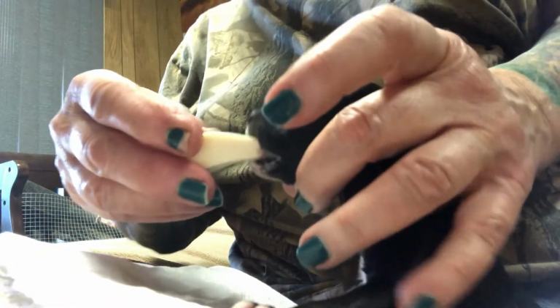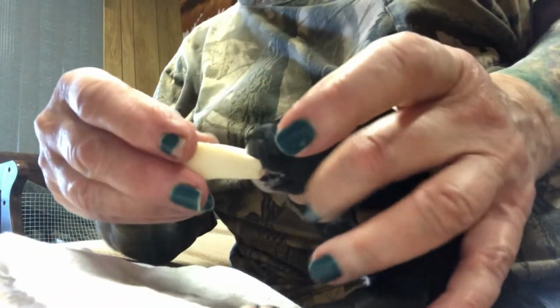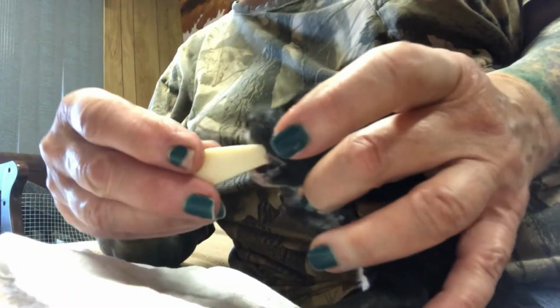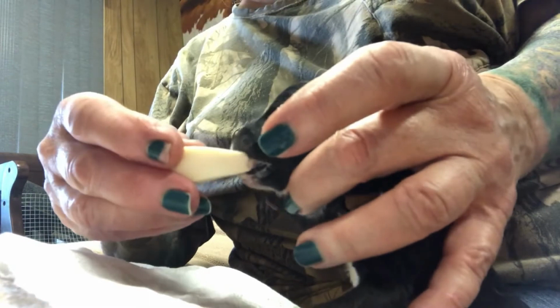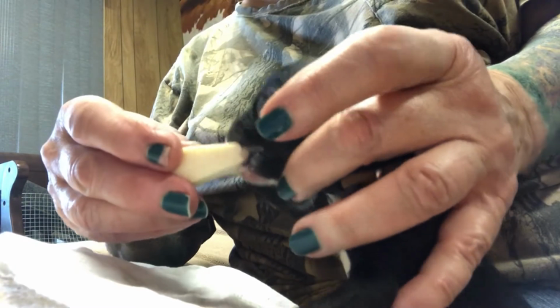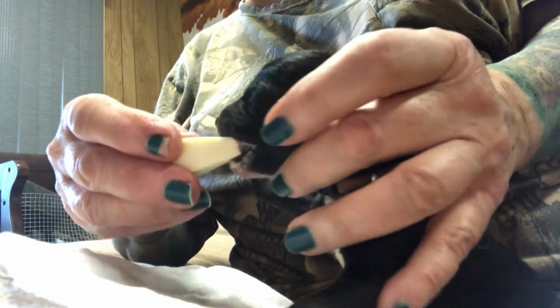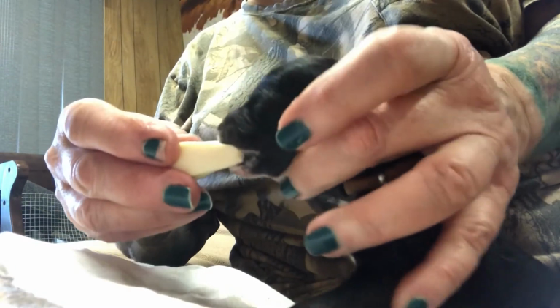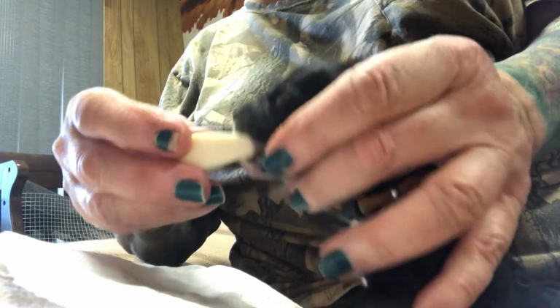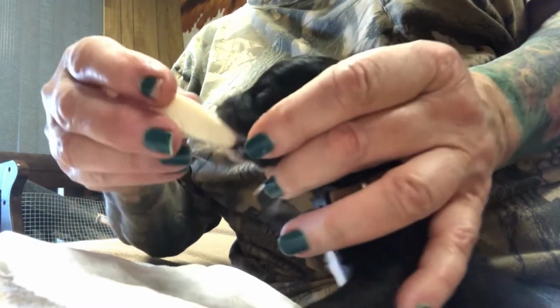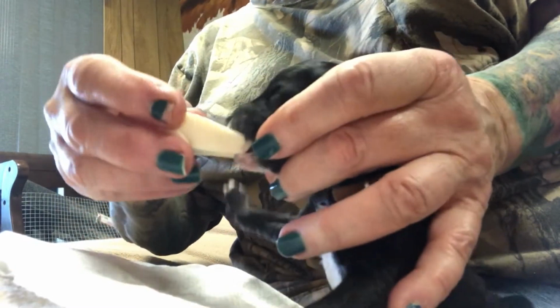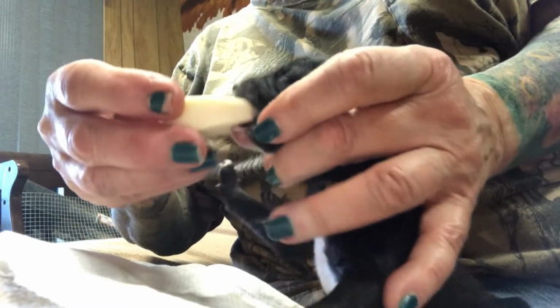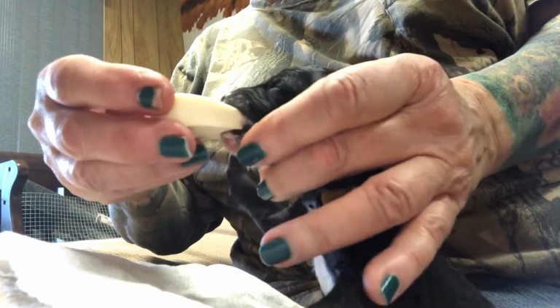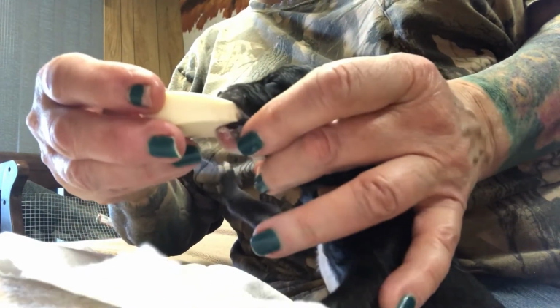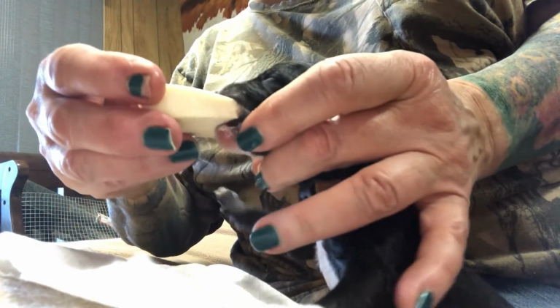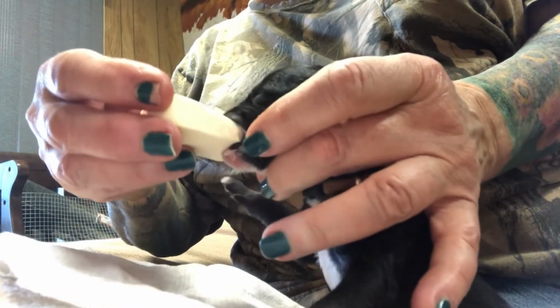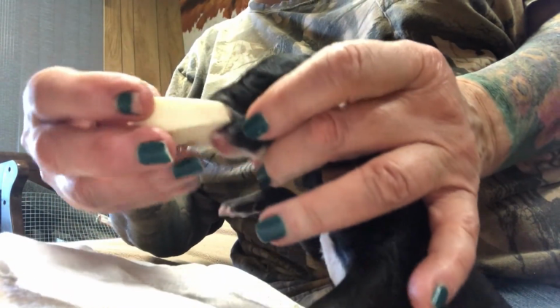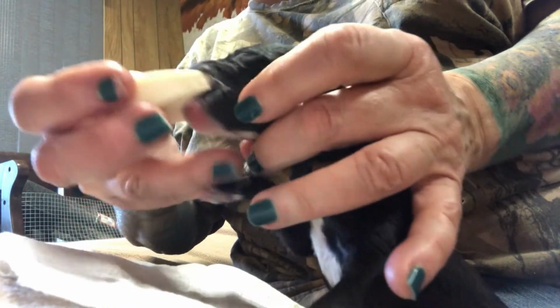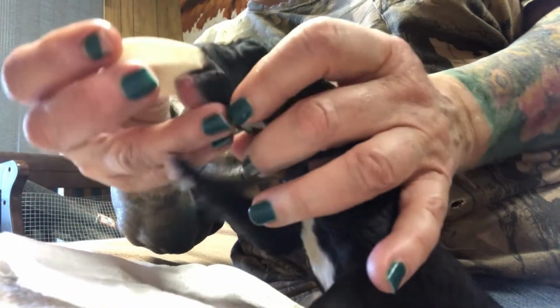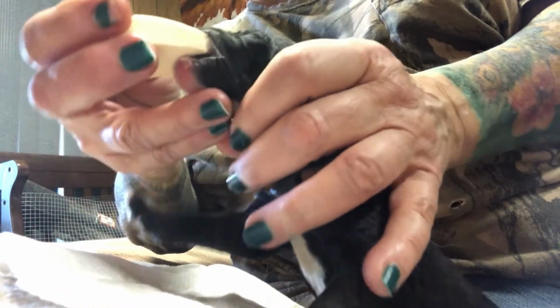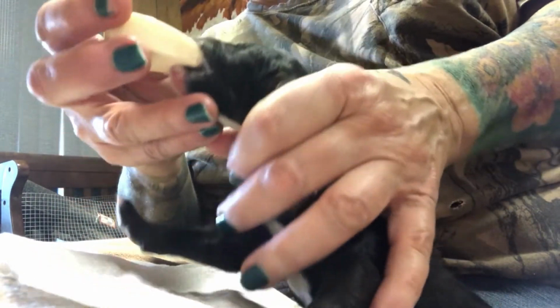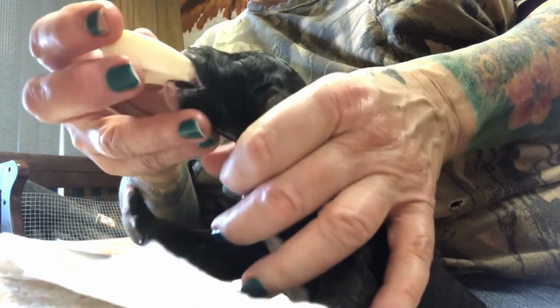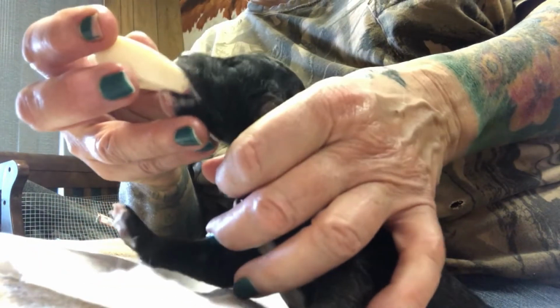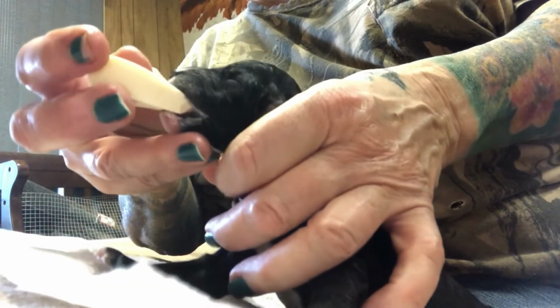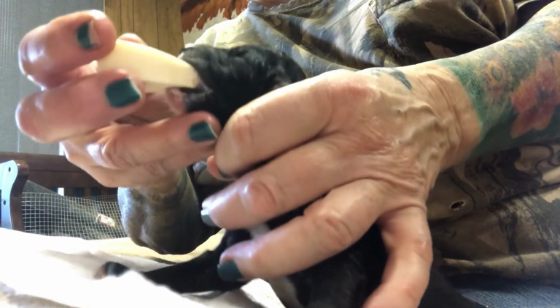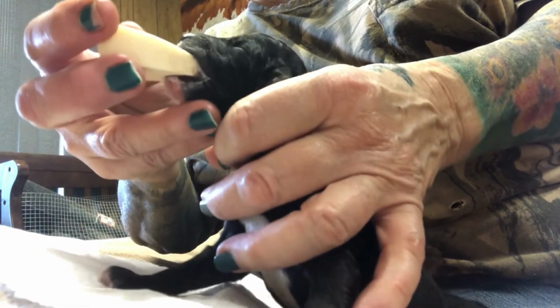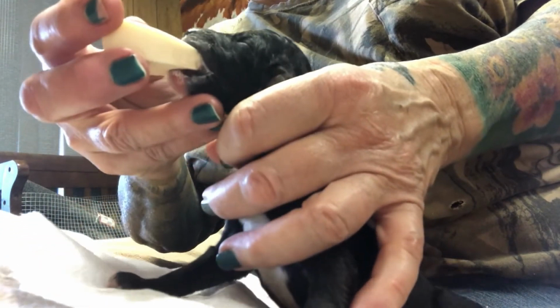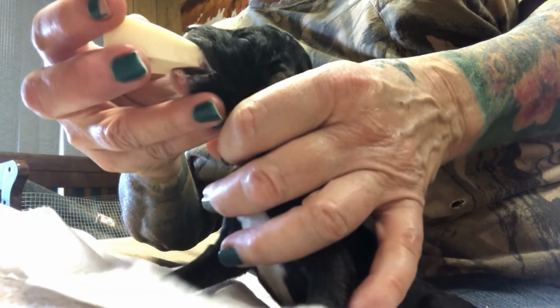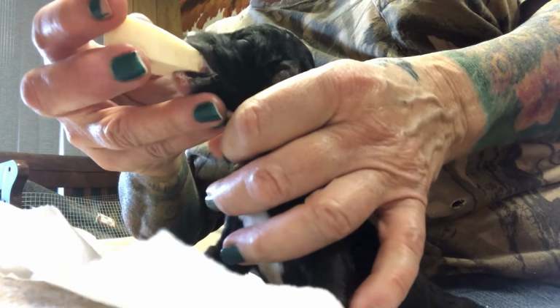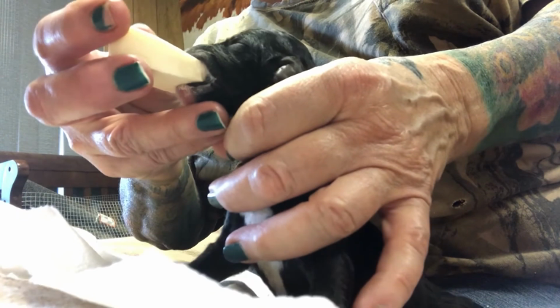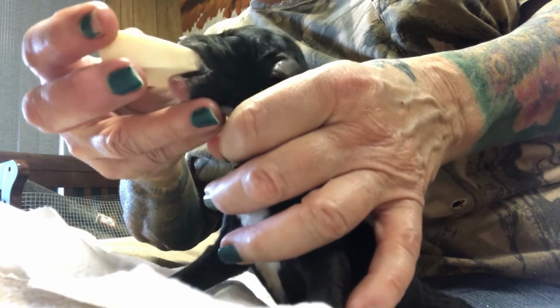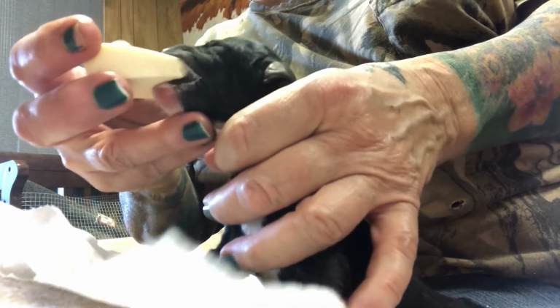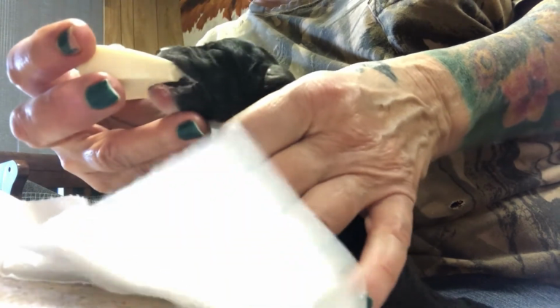I just keep feeding until they quit nursing on it, because then they fall asleep.